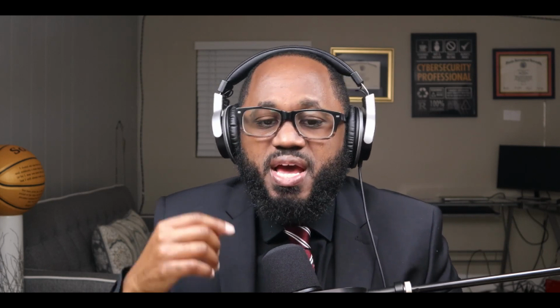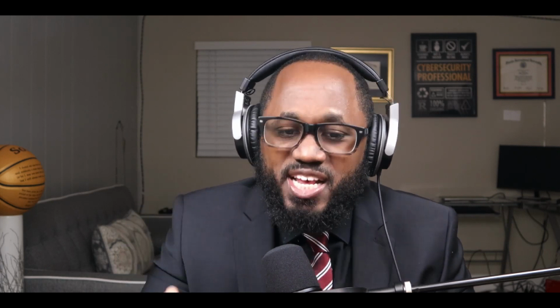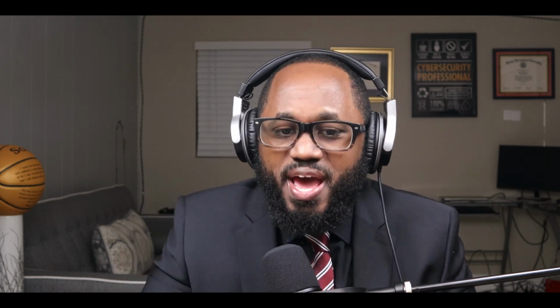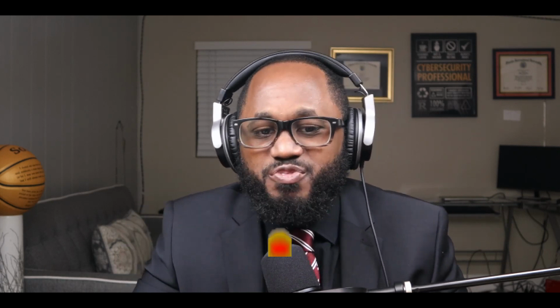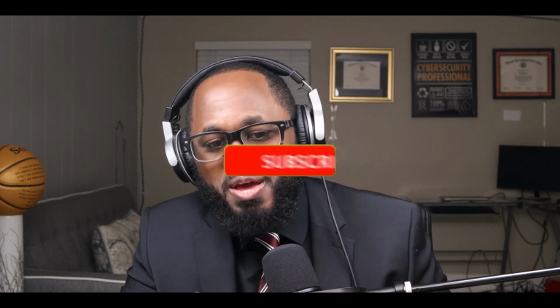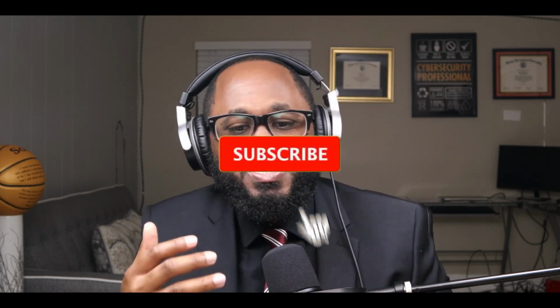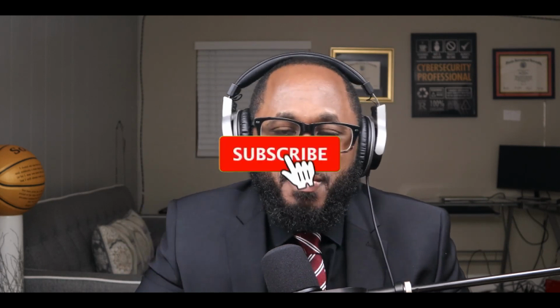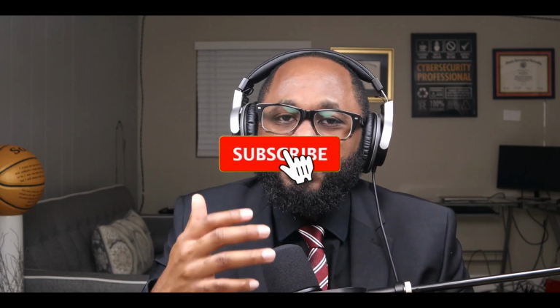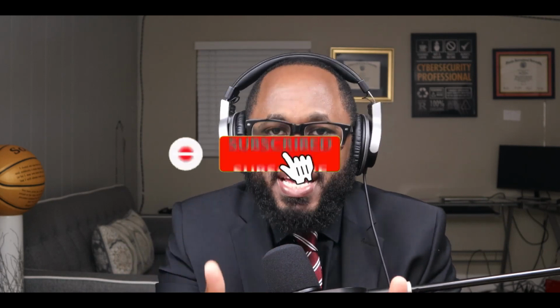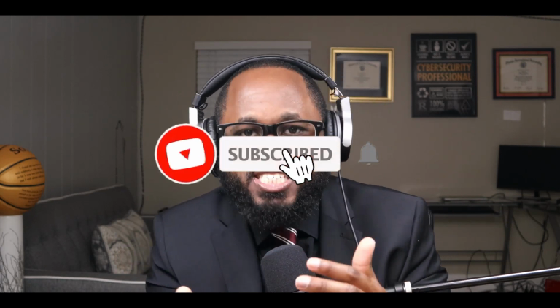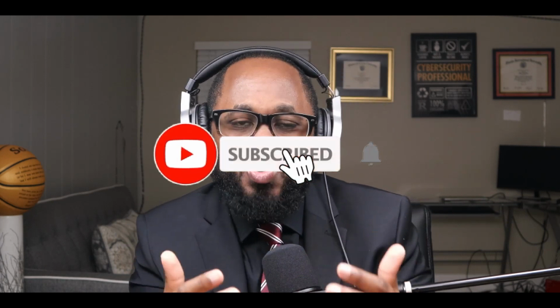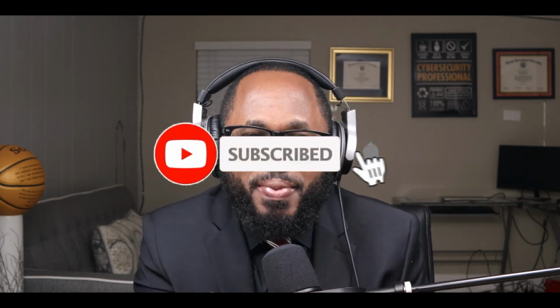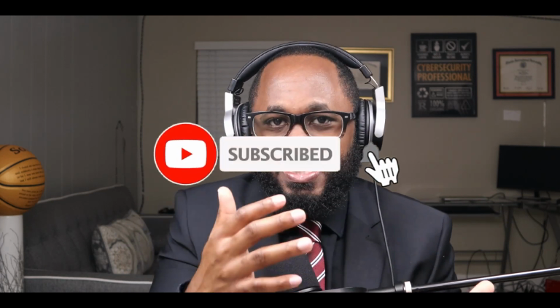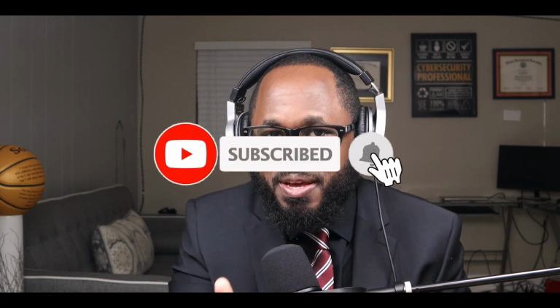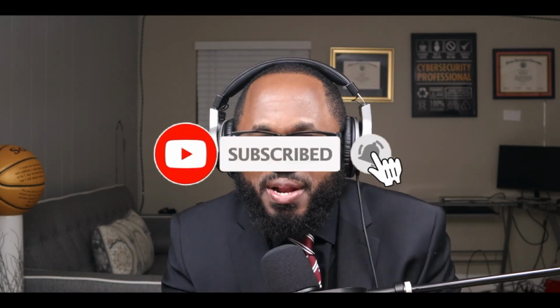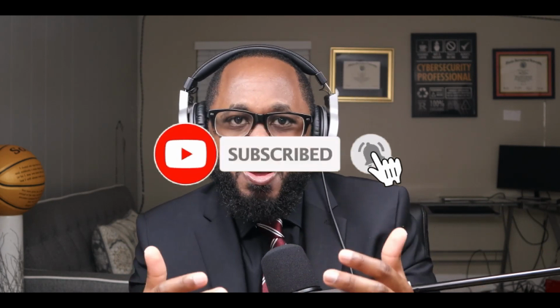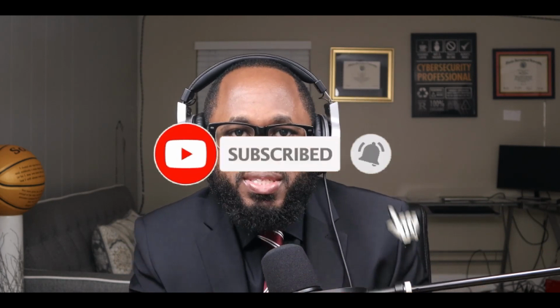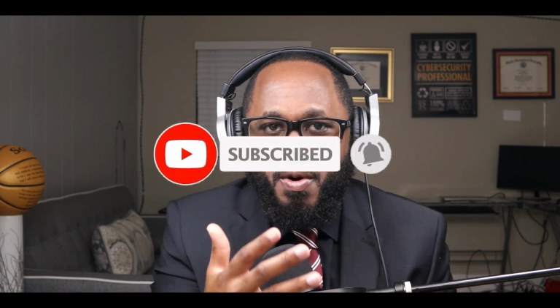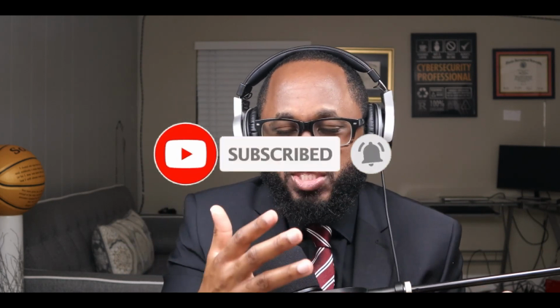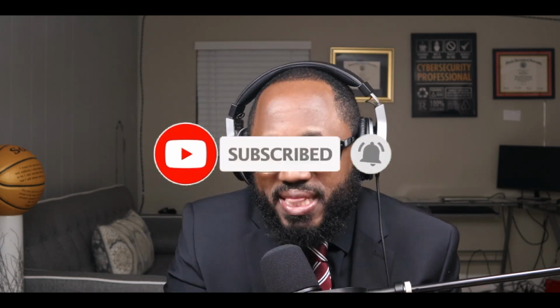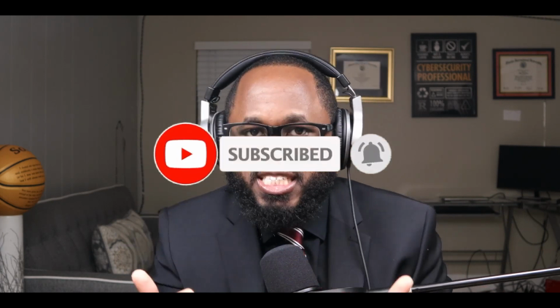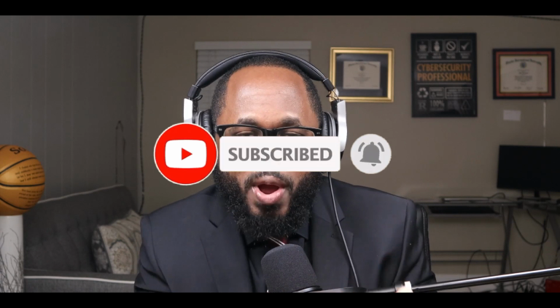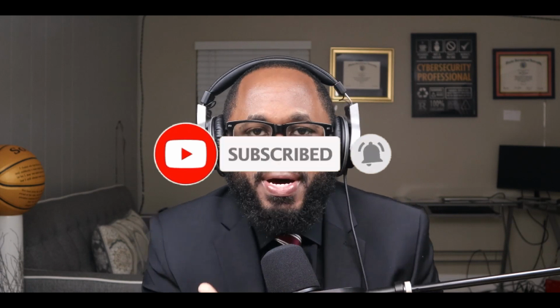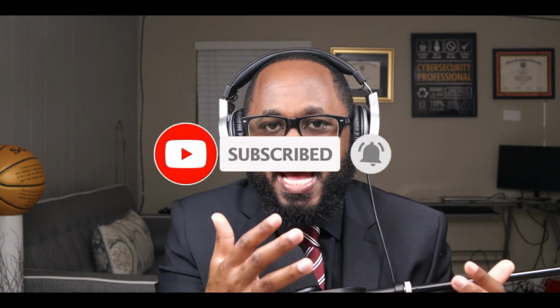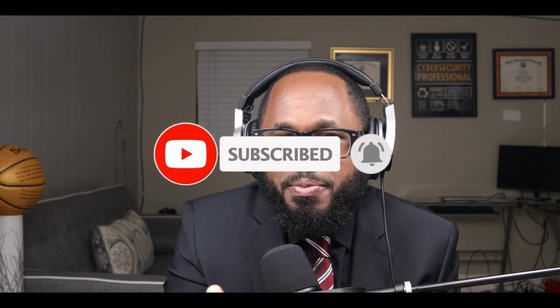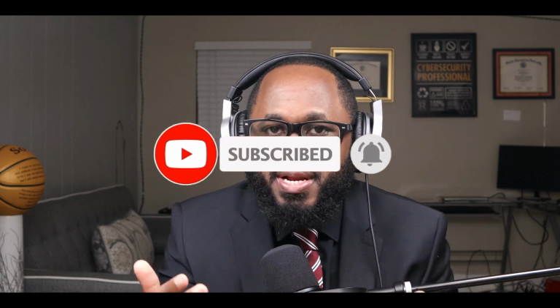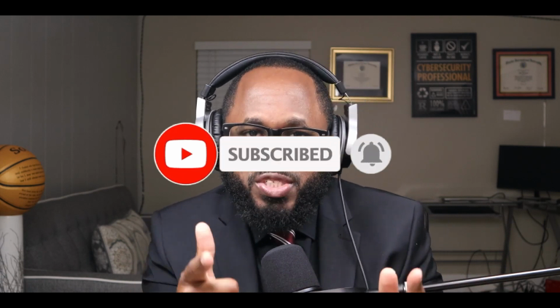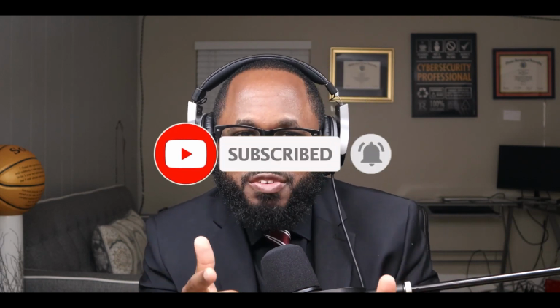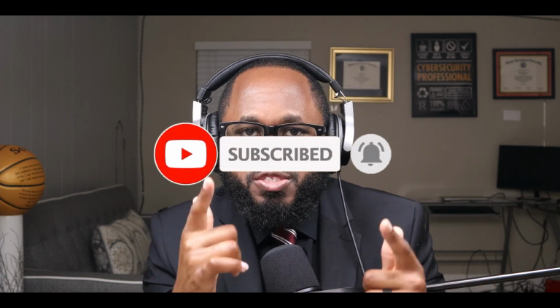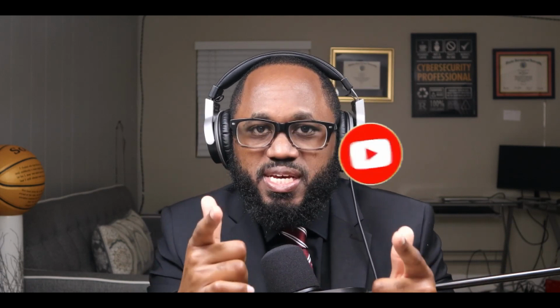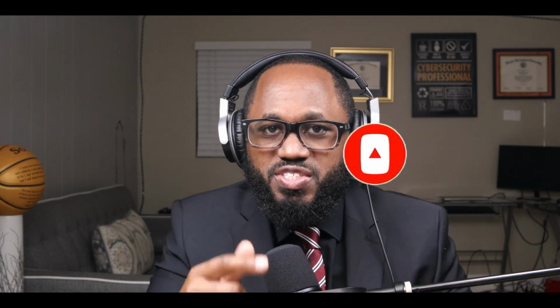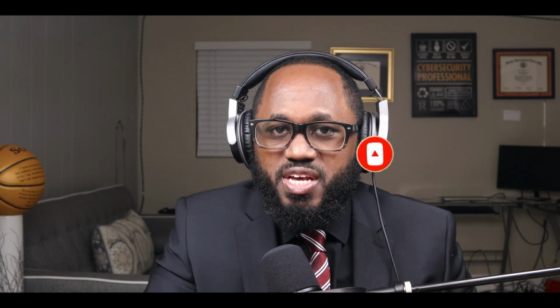That's what I have for you today. Please take a moment to hit that subscribe button and the like button. I appreciate your support. Stay safe. See you on the next video.